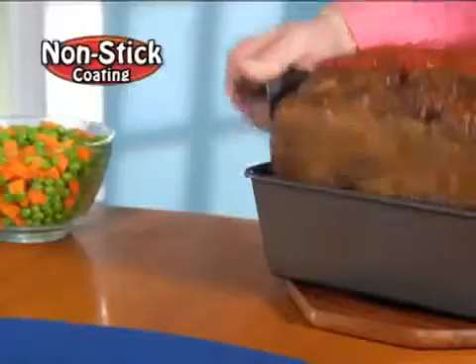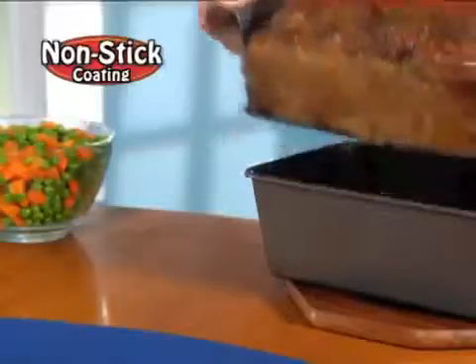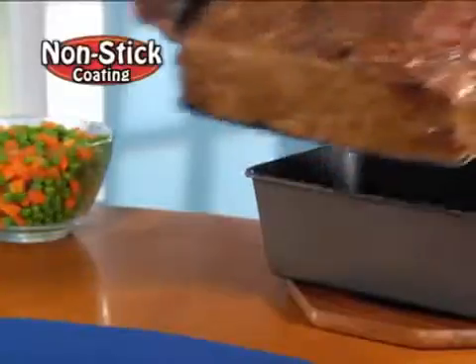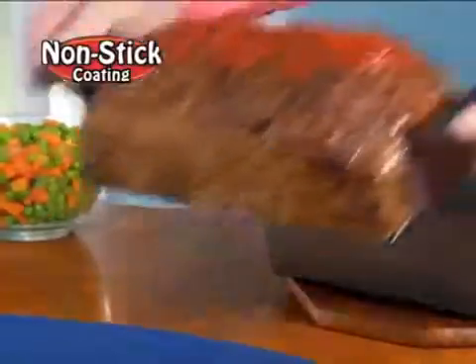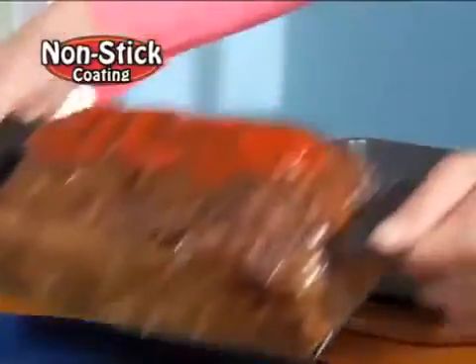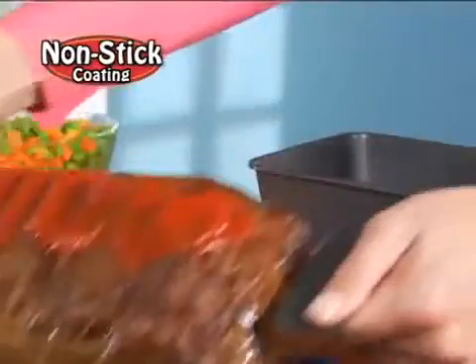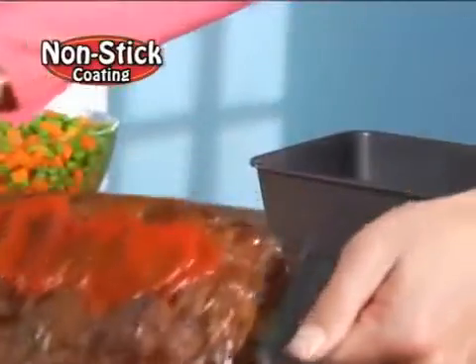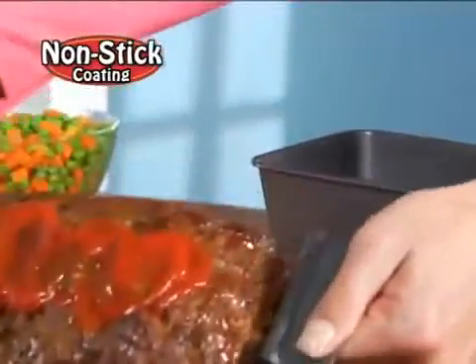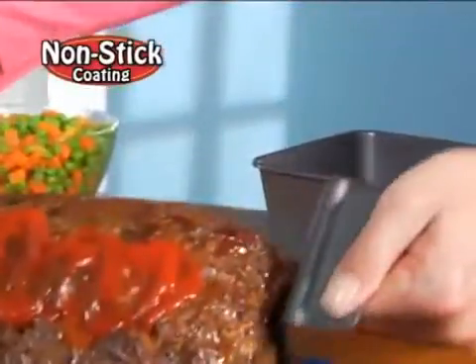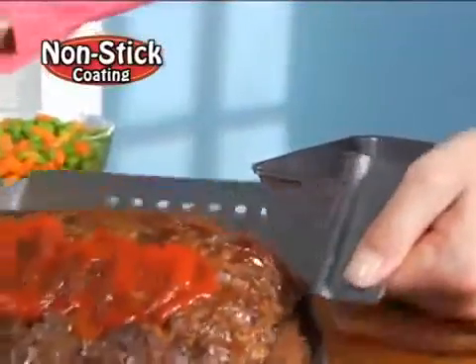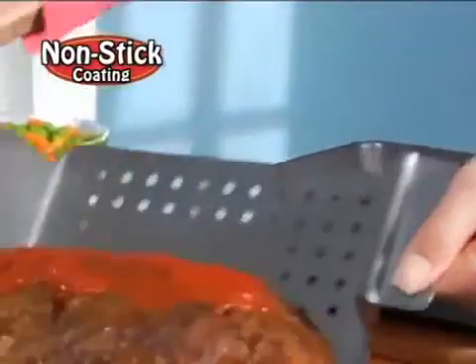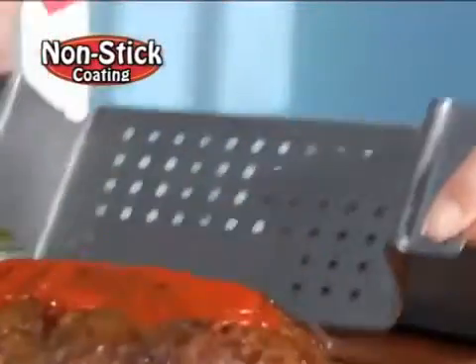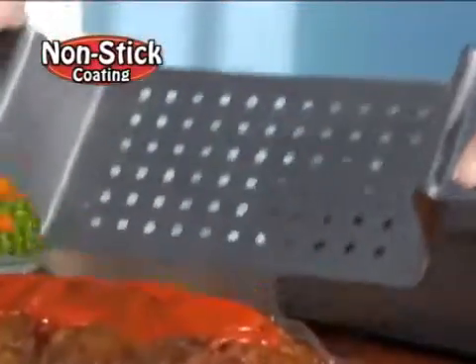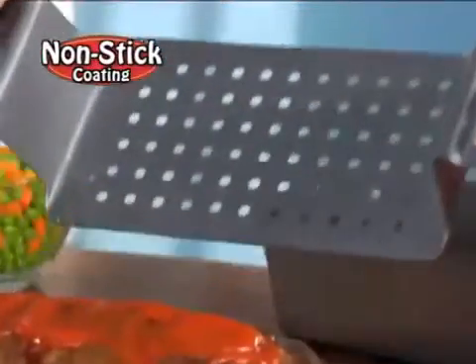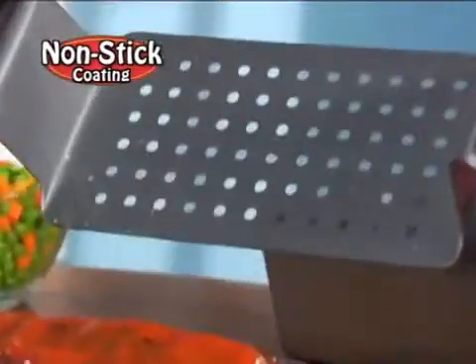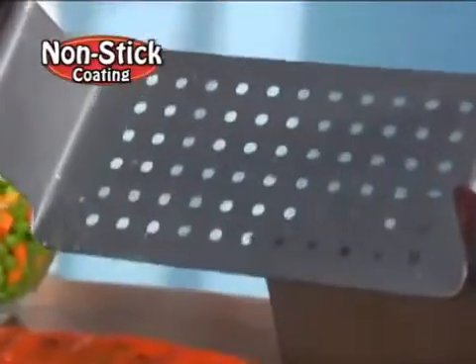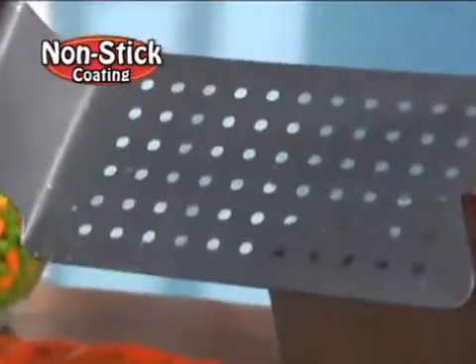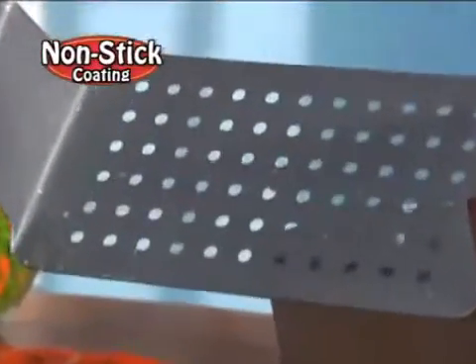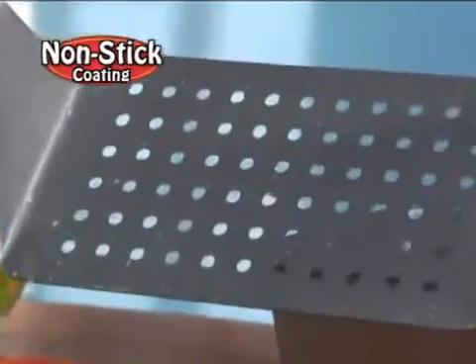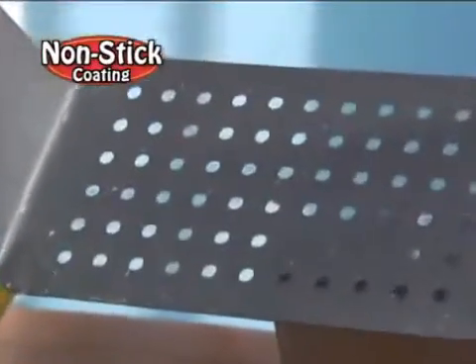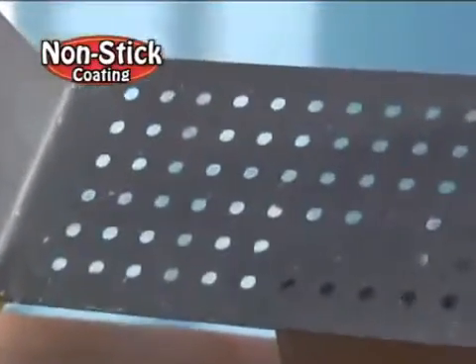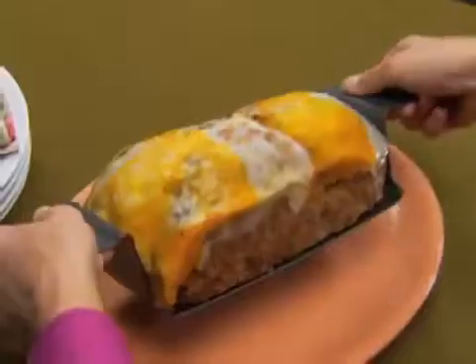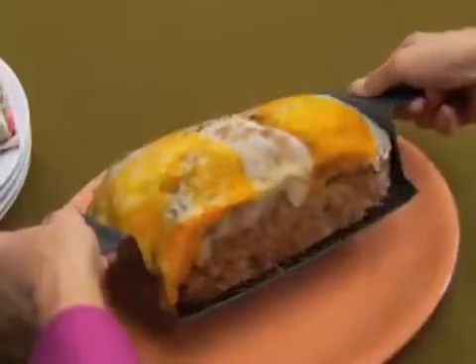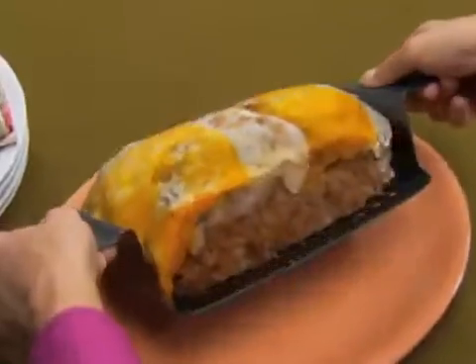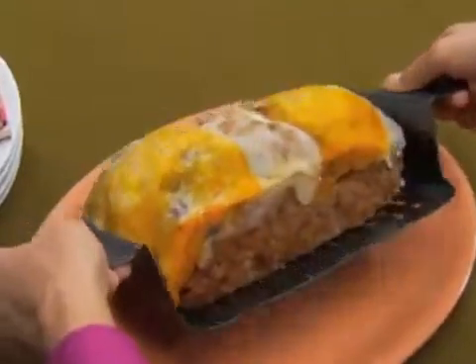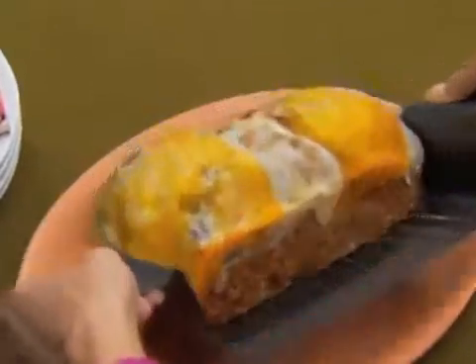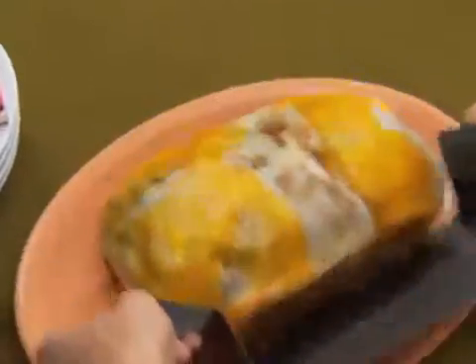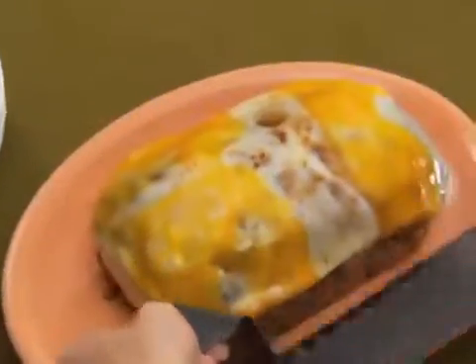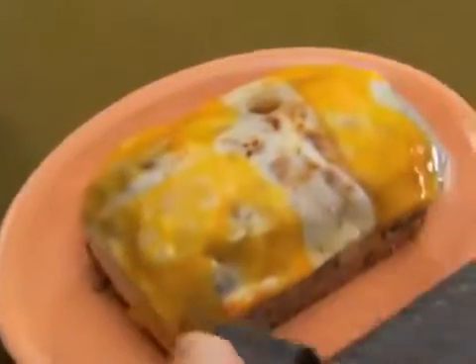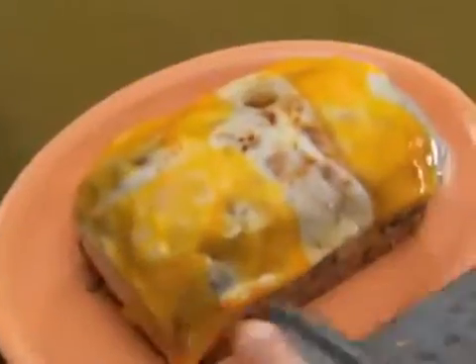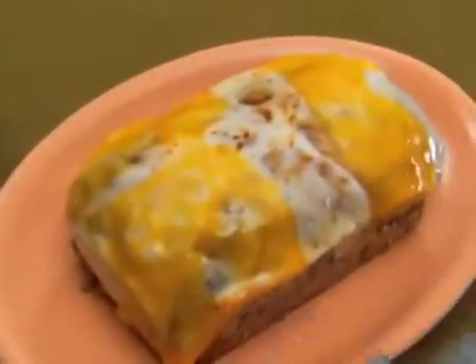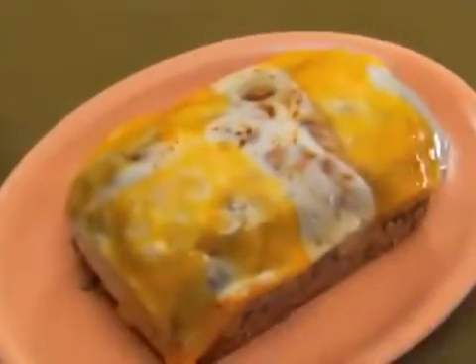The reason? The unique design and durable non-stick coating! Not even cheesy meatloaf will stick!